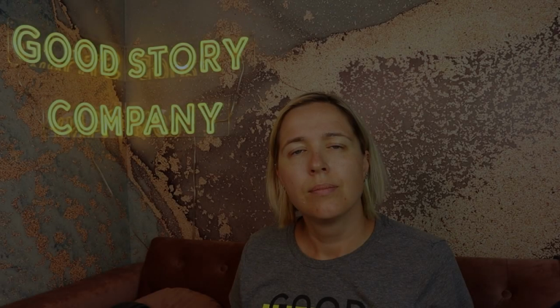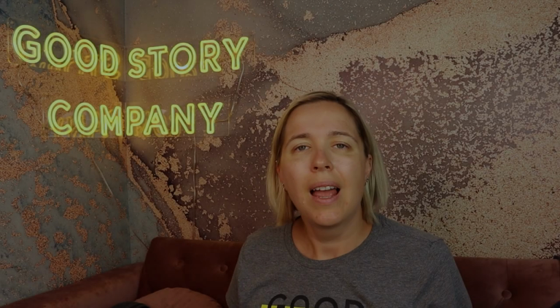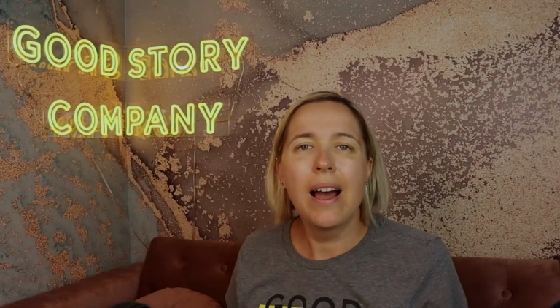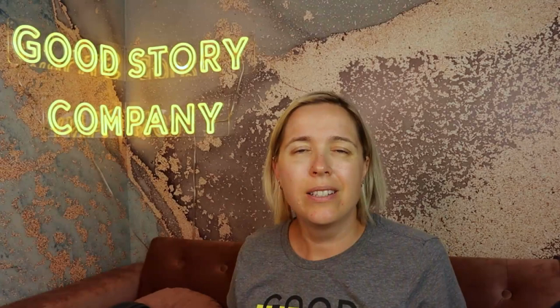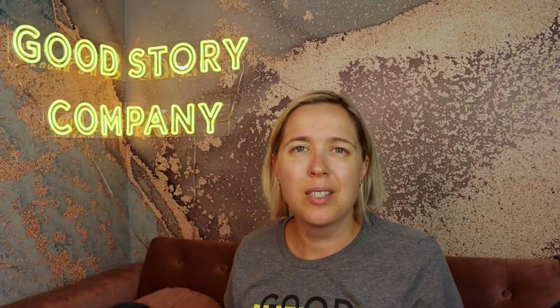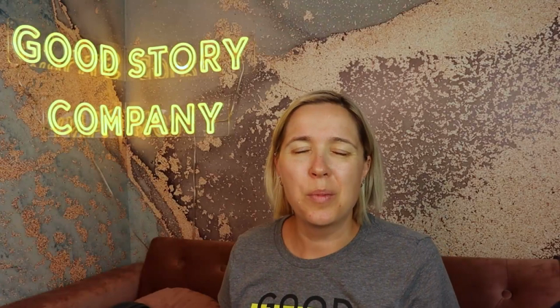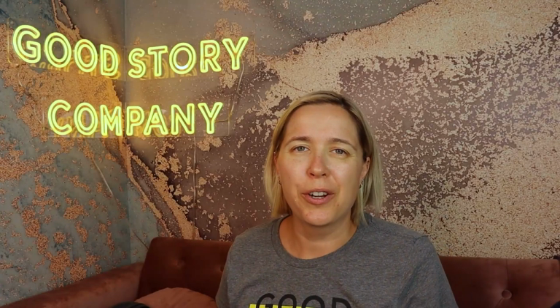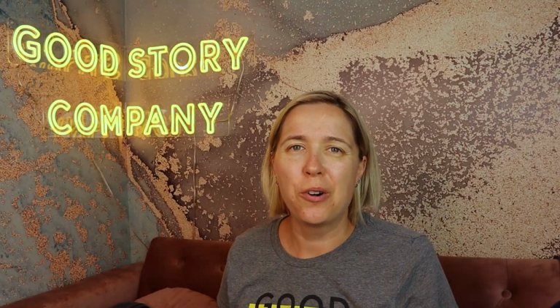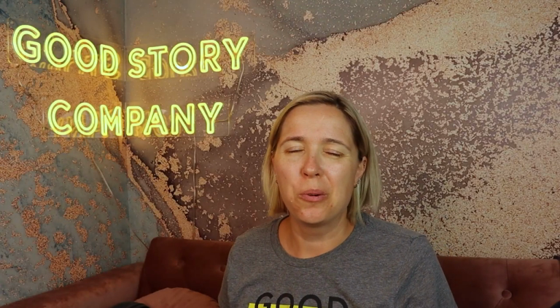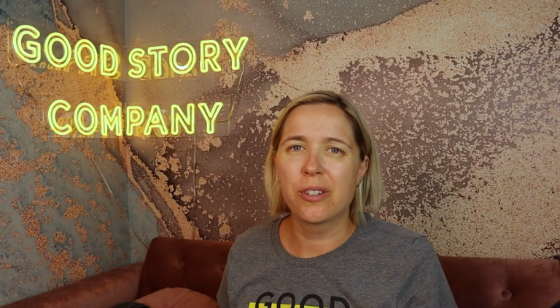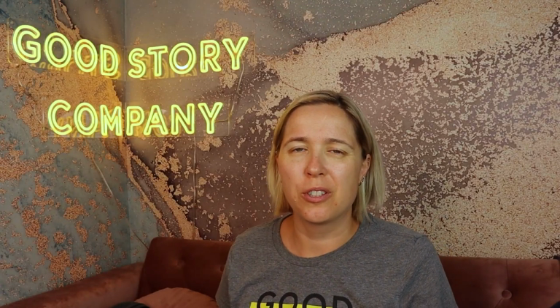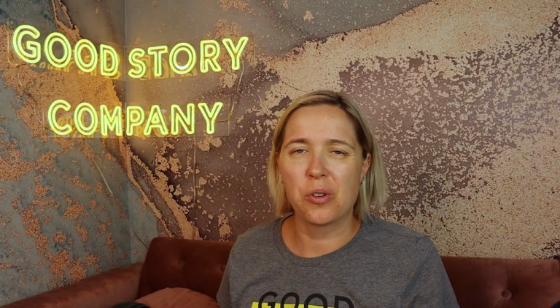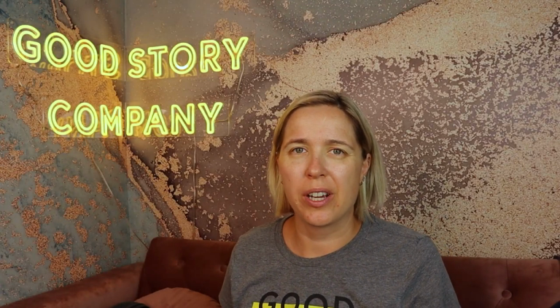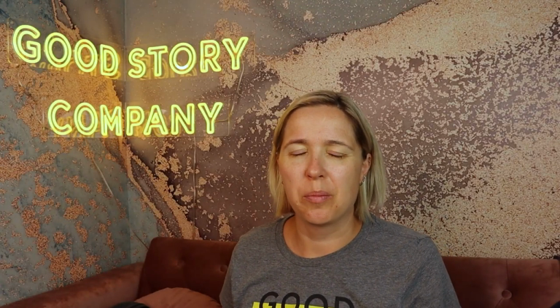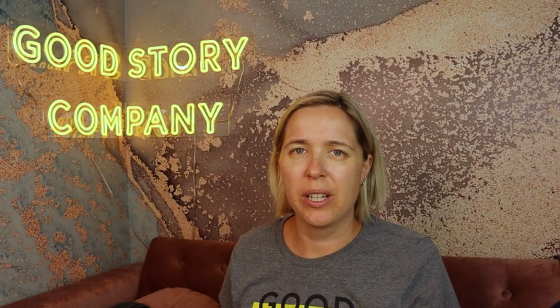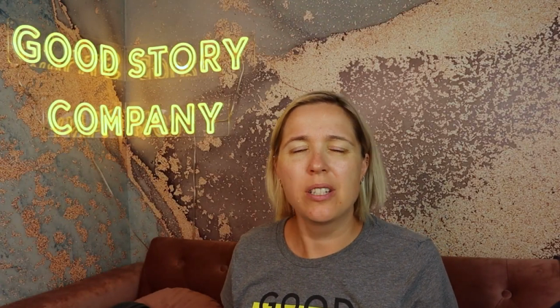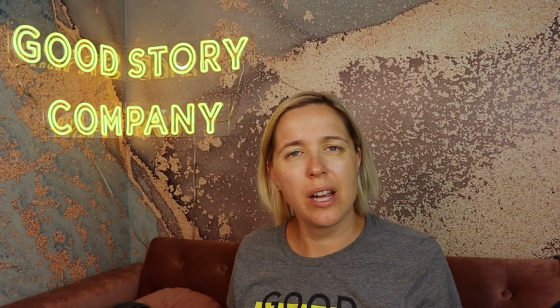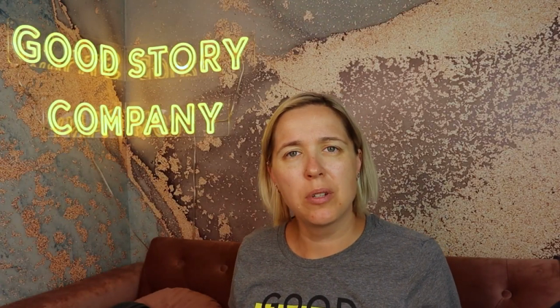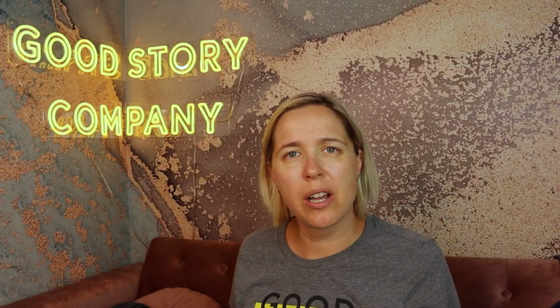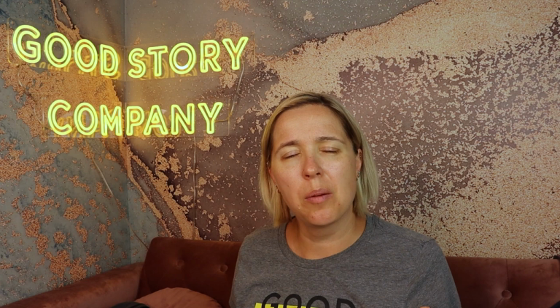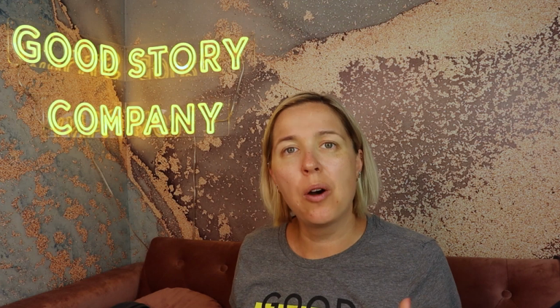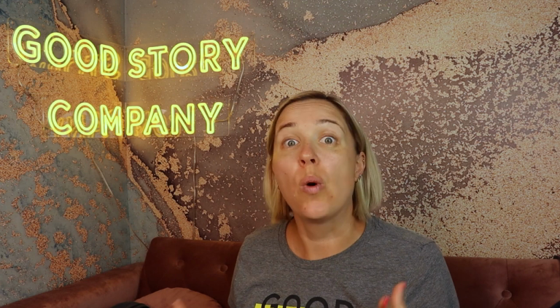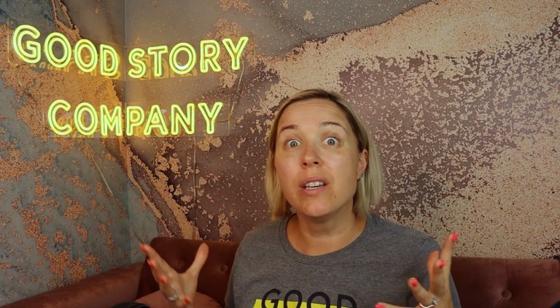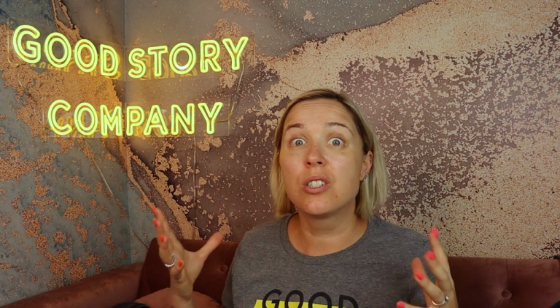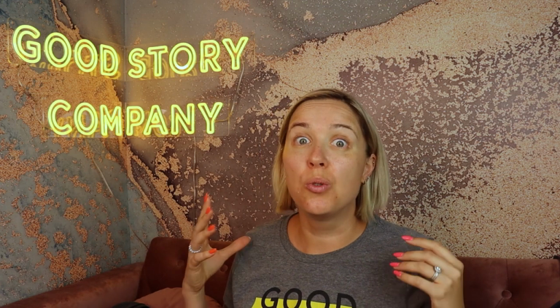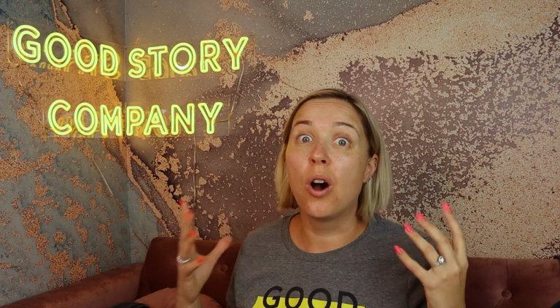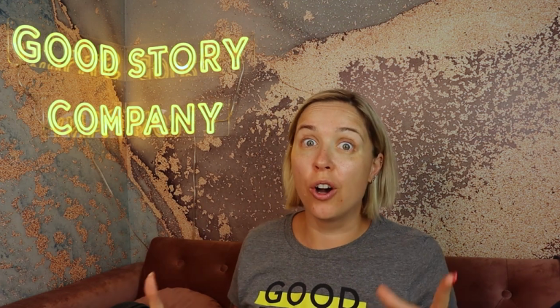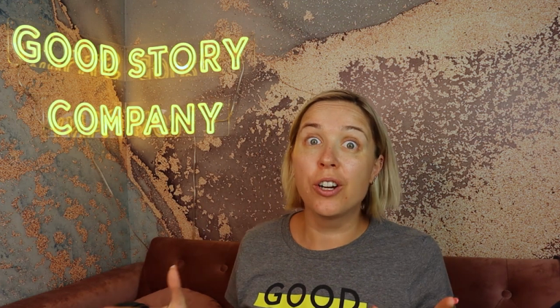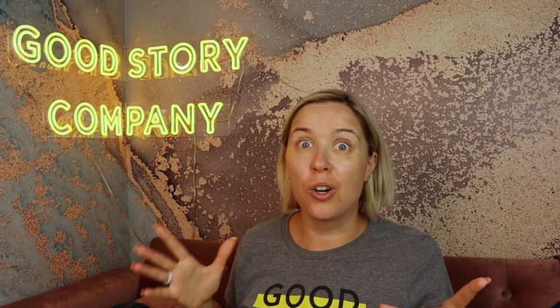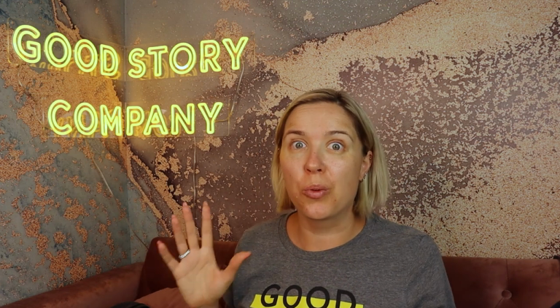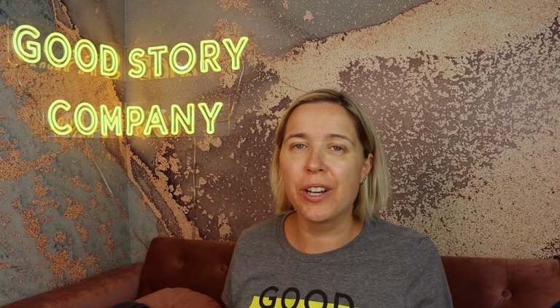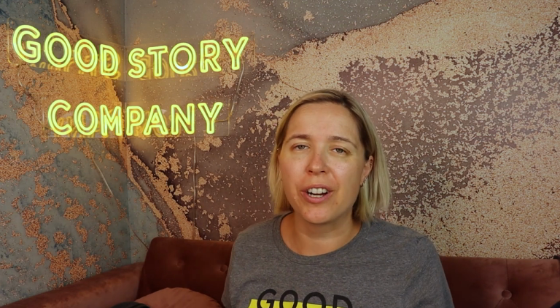Hi, this is Mary Cole with Good Story Company. Today I'm talking about ways to hook a reader.